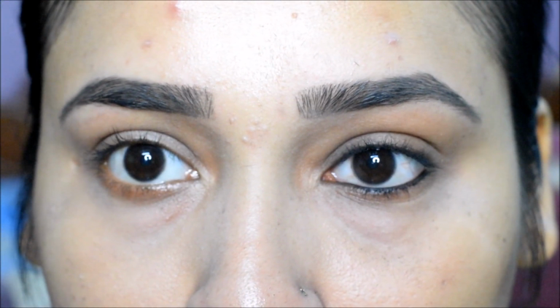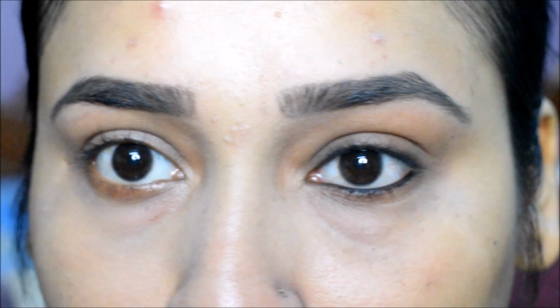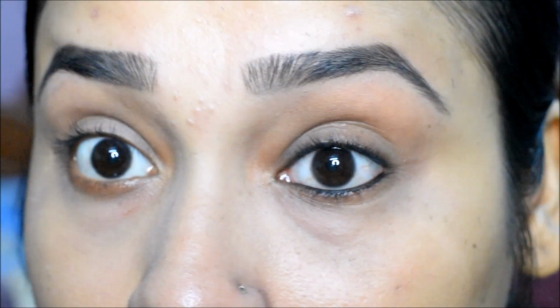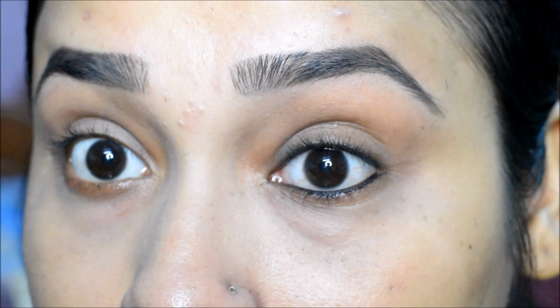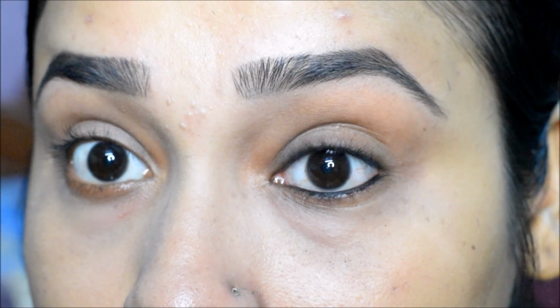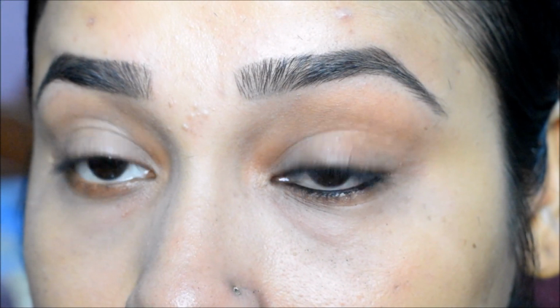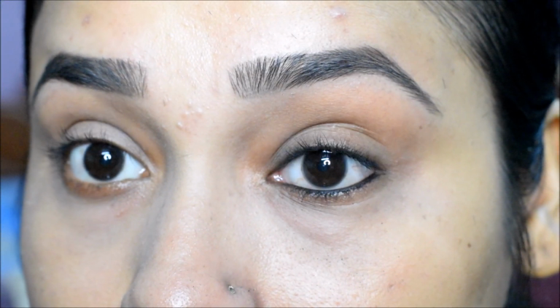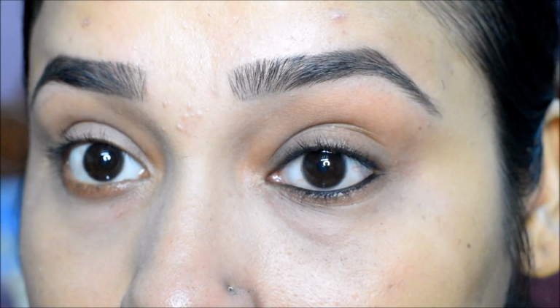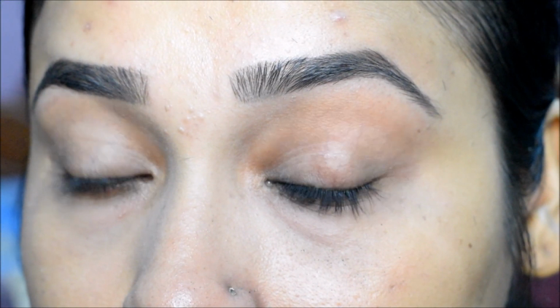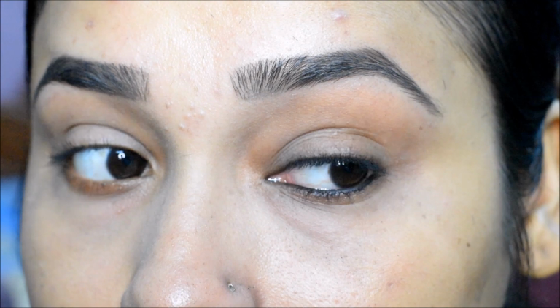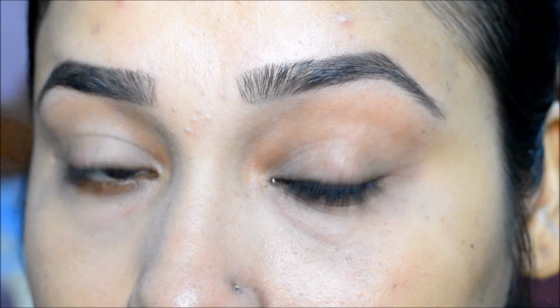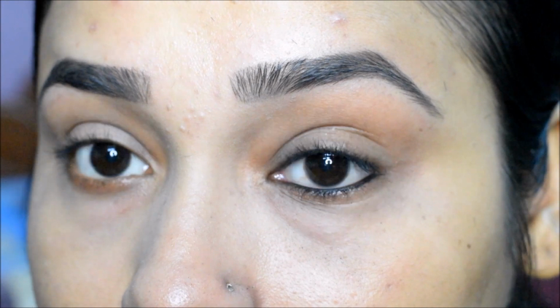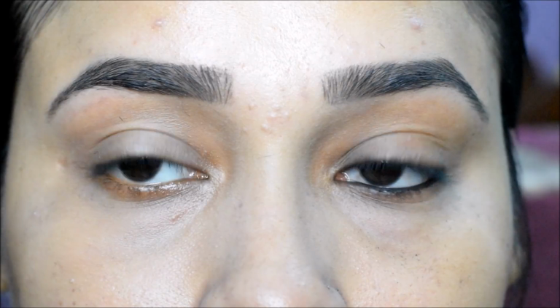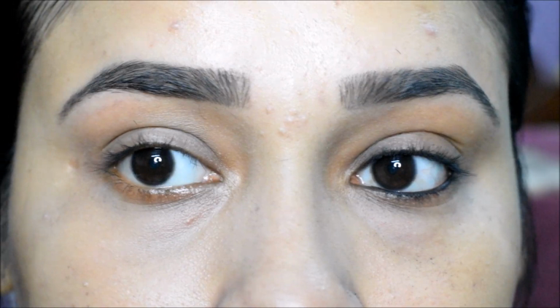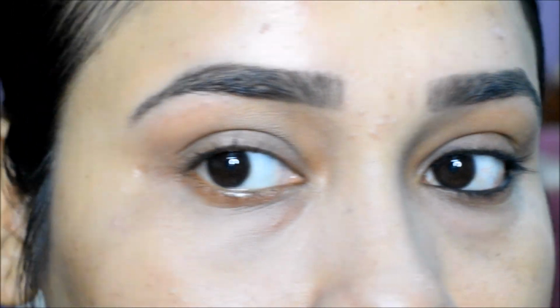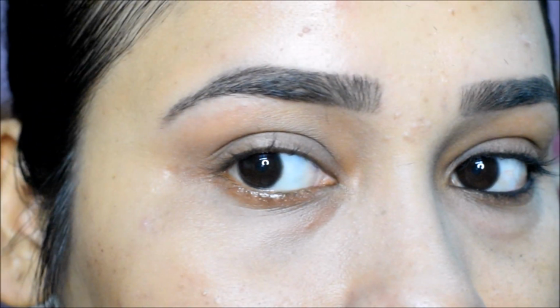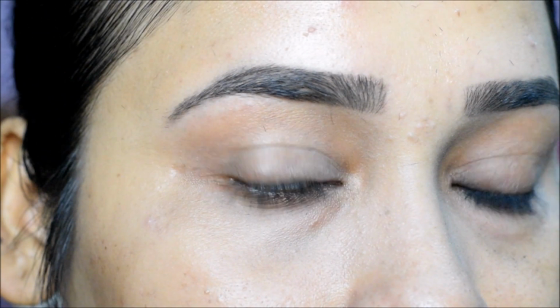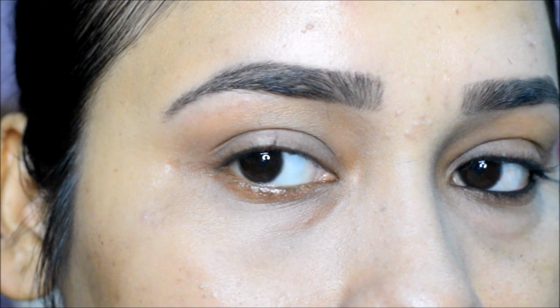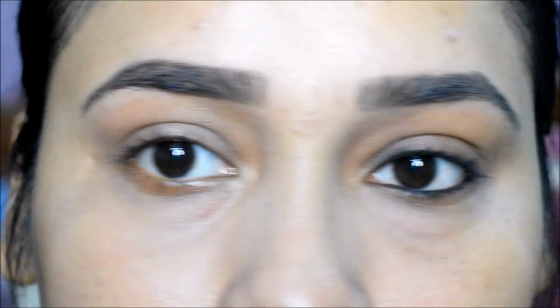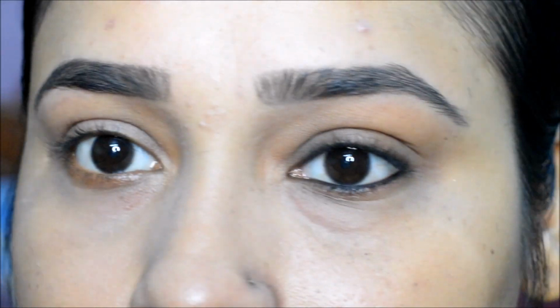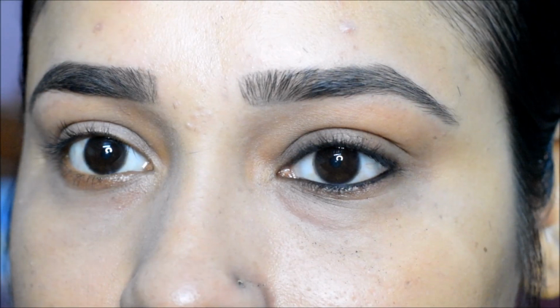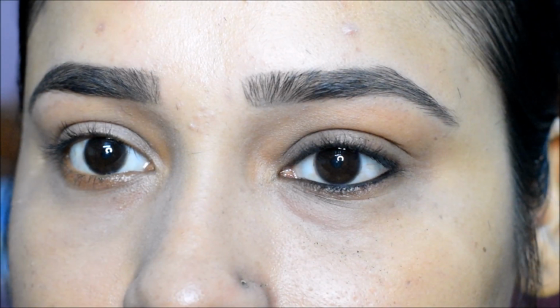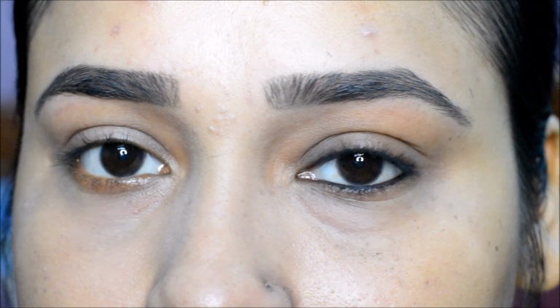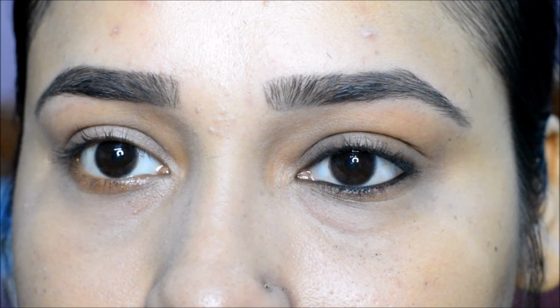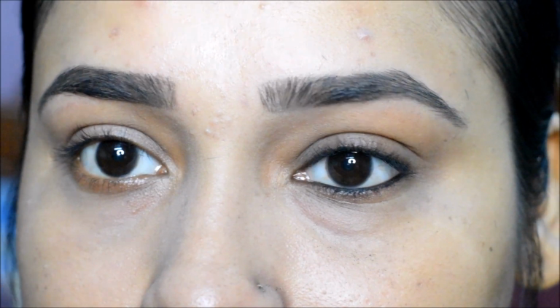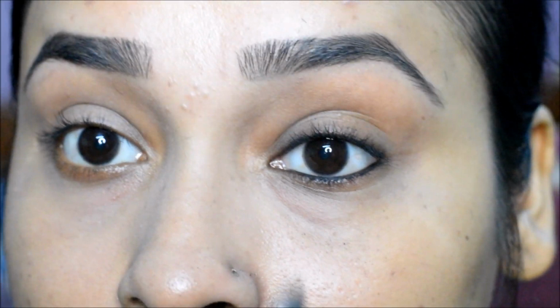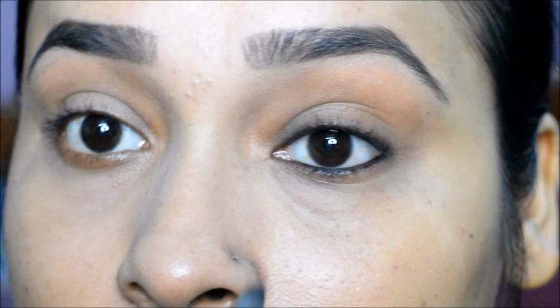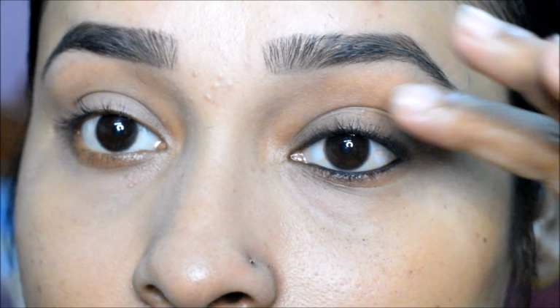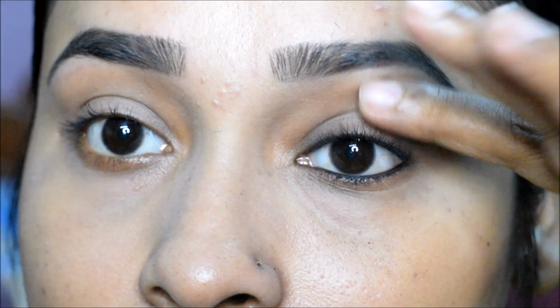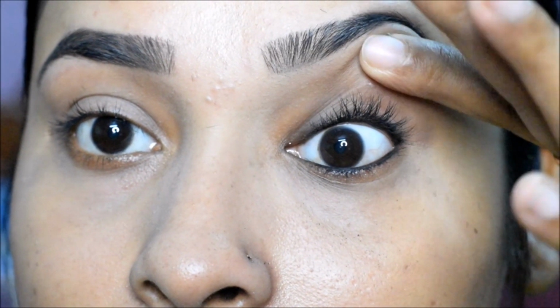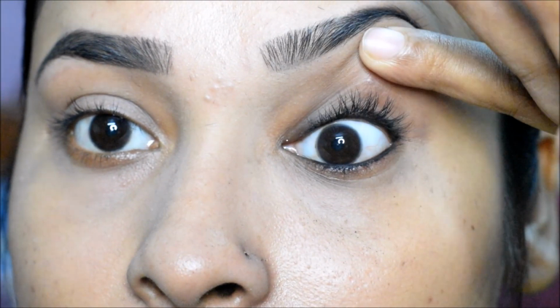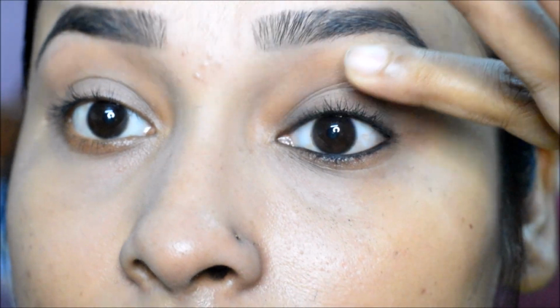As you can see, I haven't applied thin eyeliner — there is no eyeliner applied here.